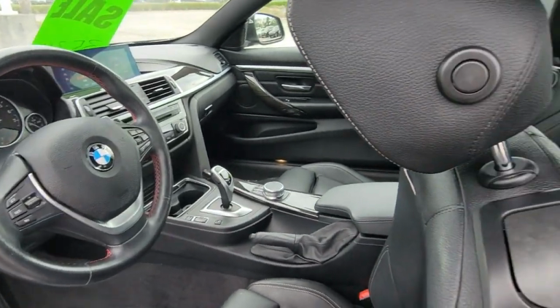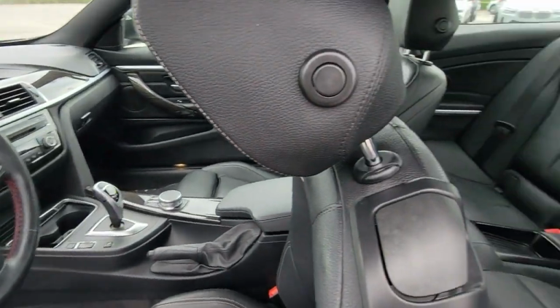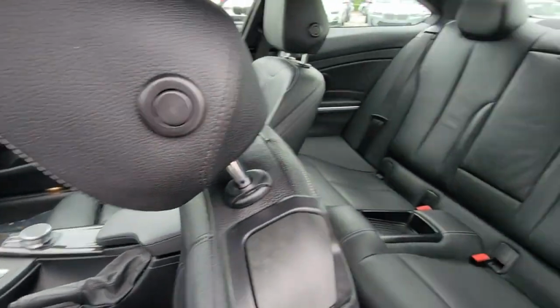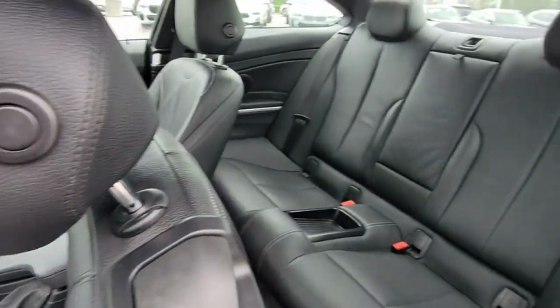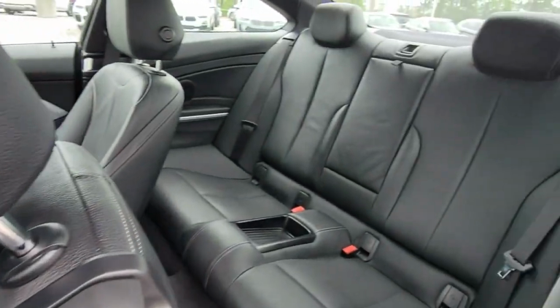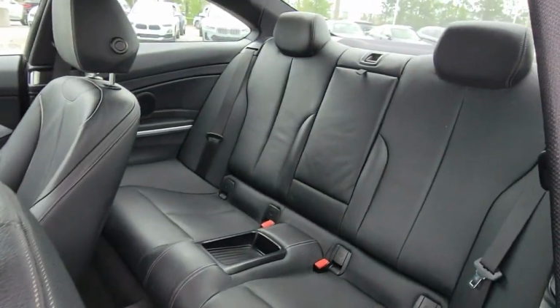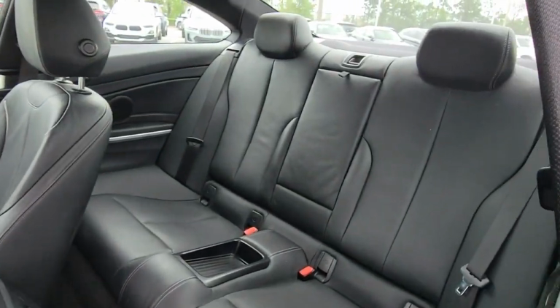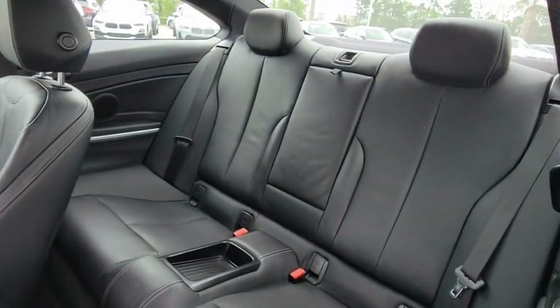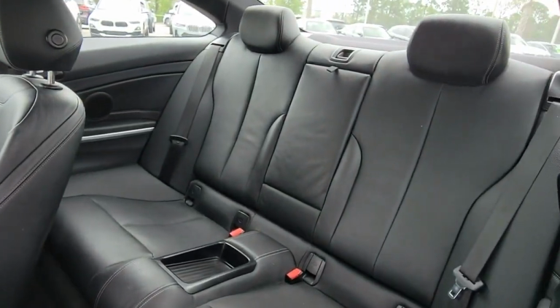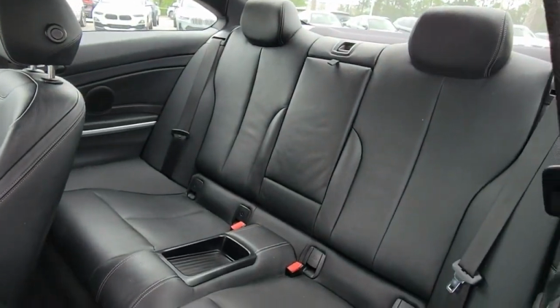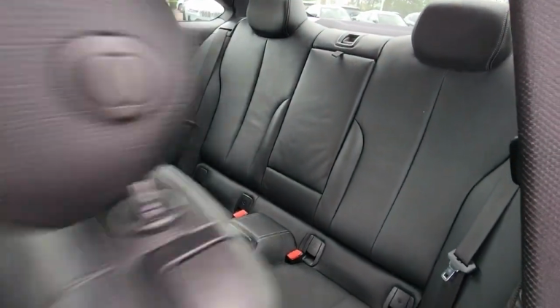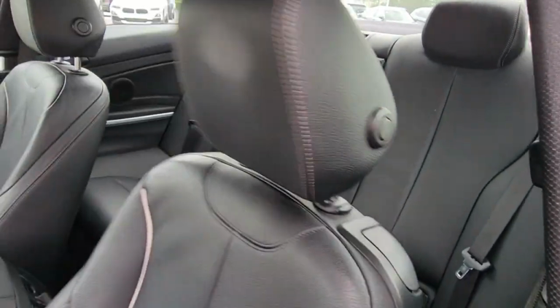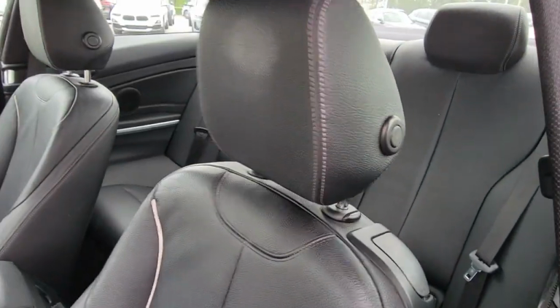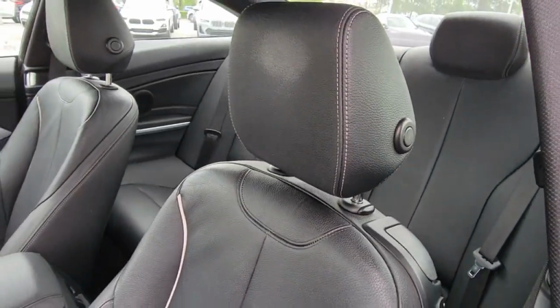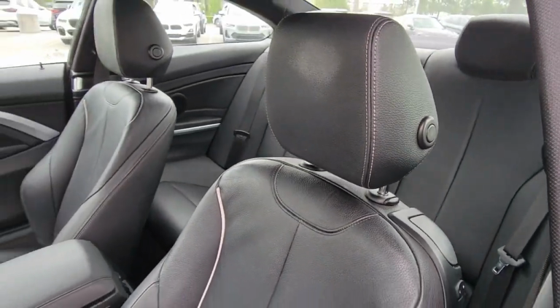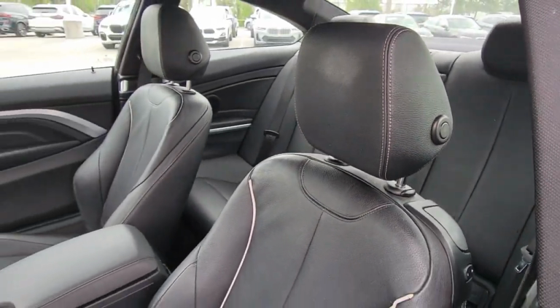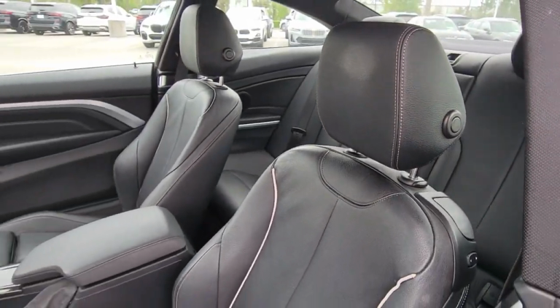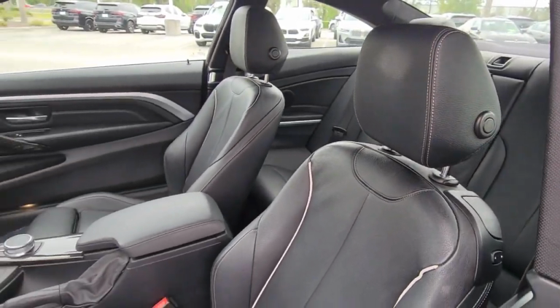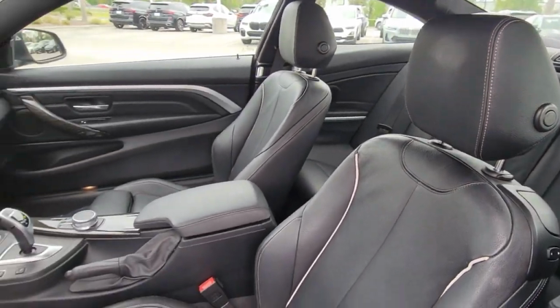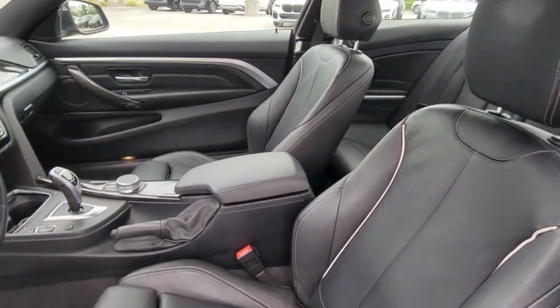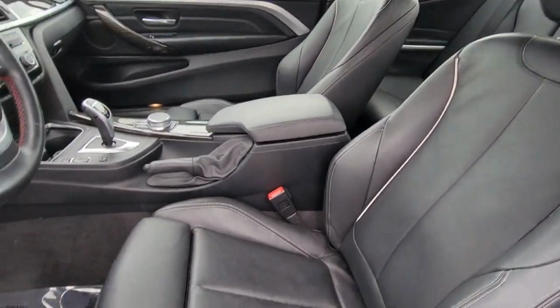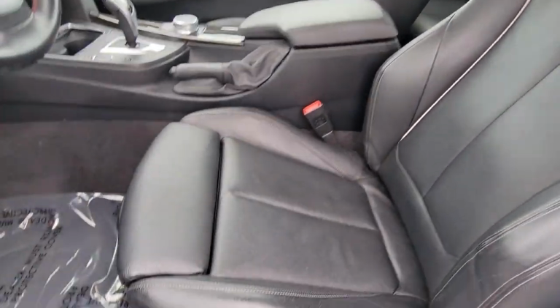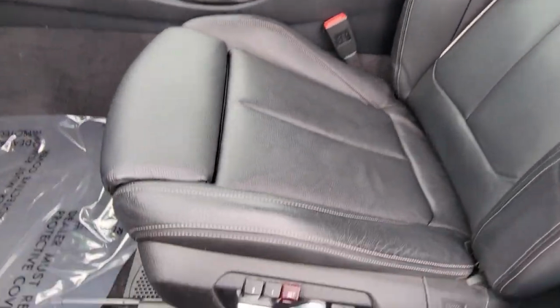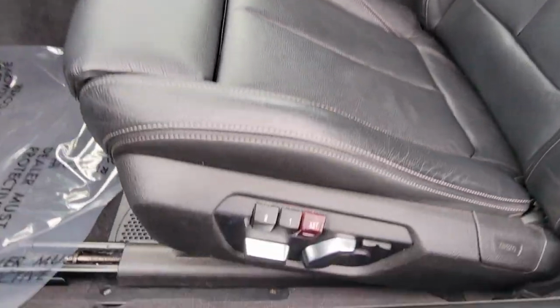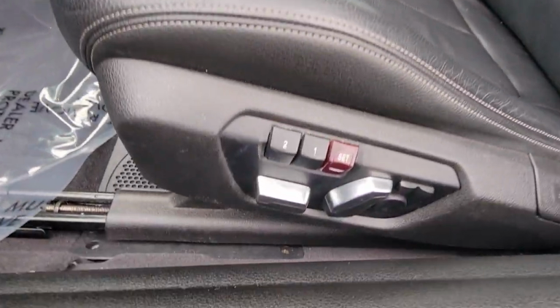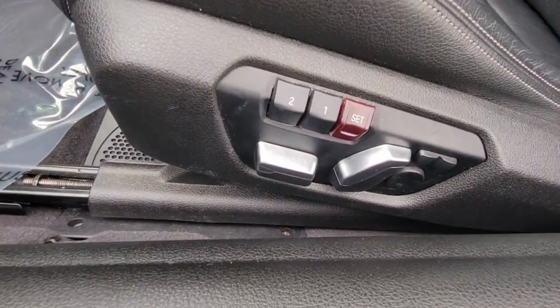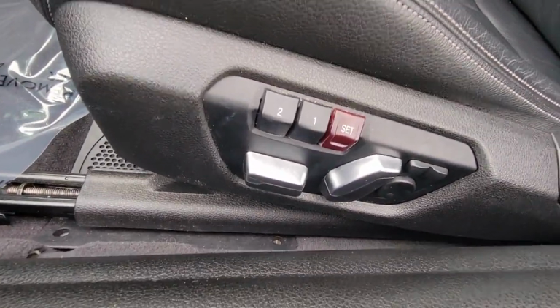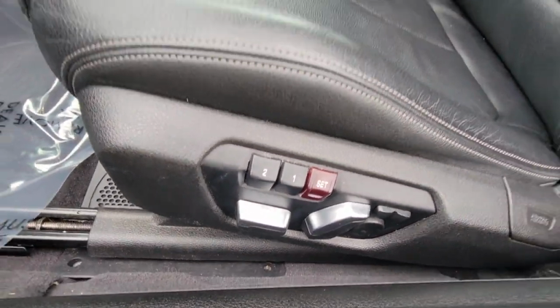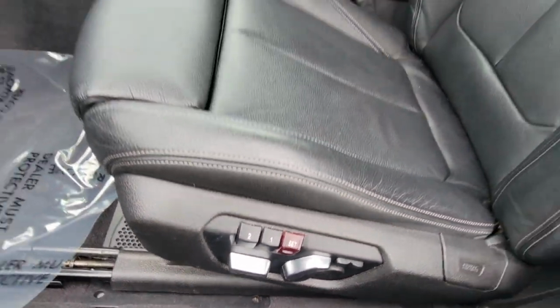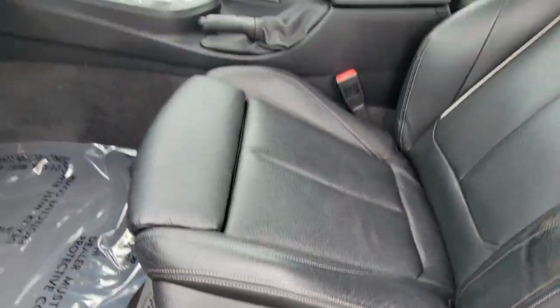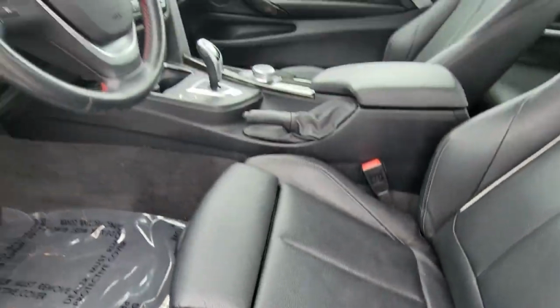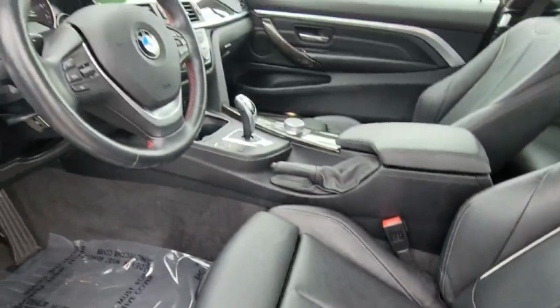Don't miss the chance to take this alluring 2 Series out for a road test. Our team will give you an outstanding experience. Stop in today.